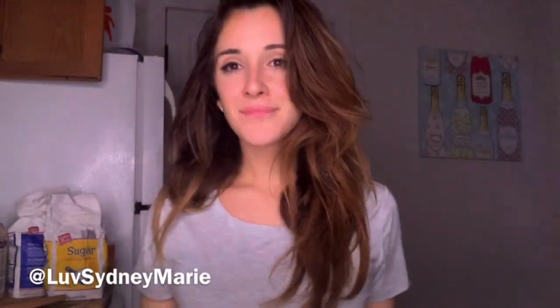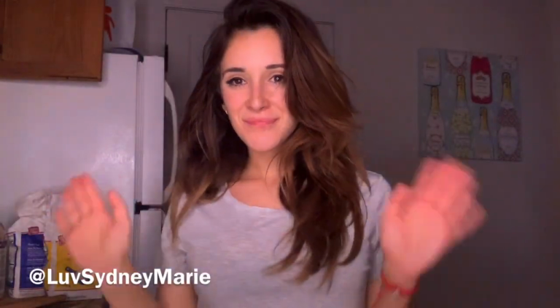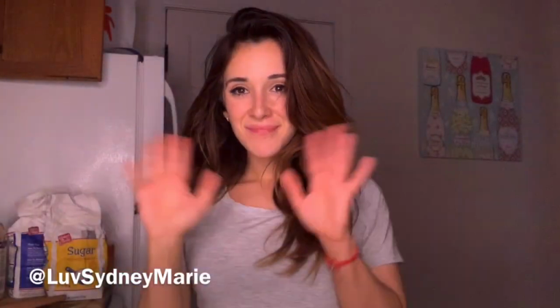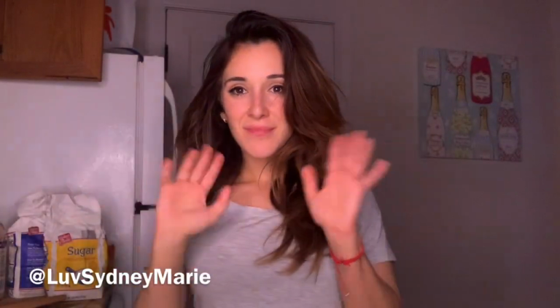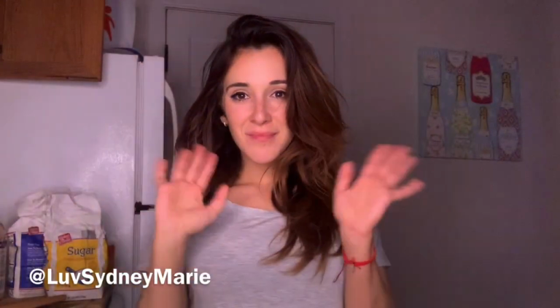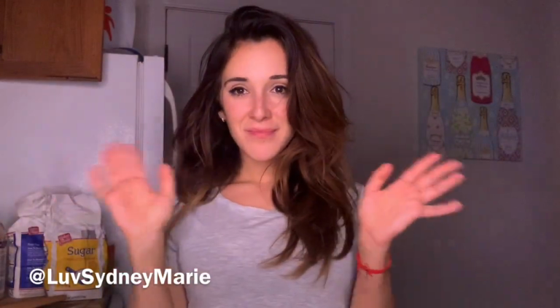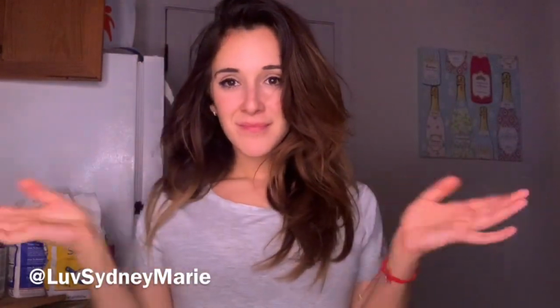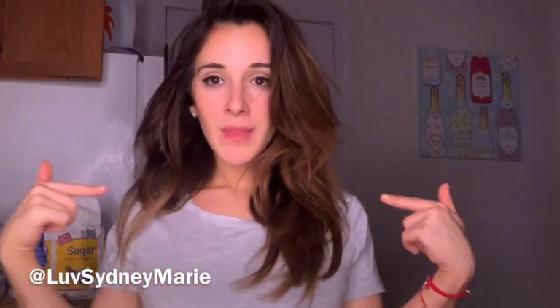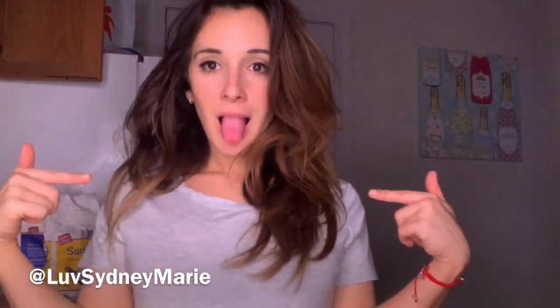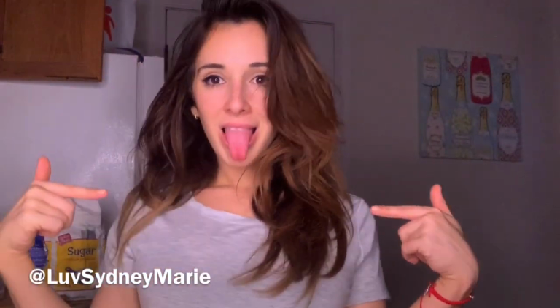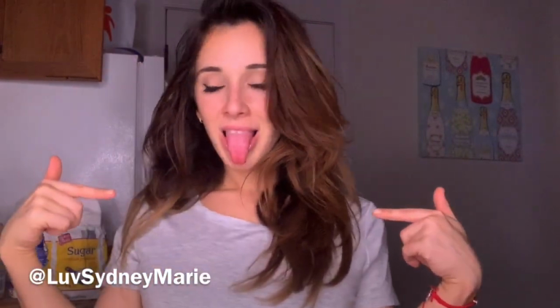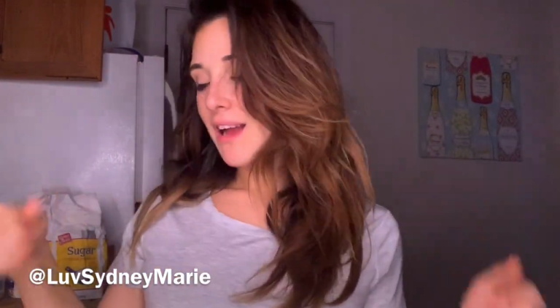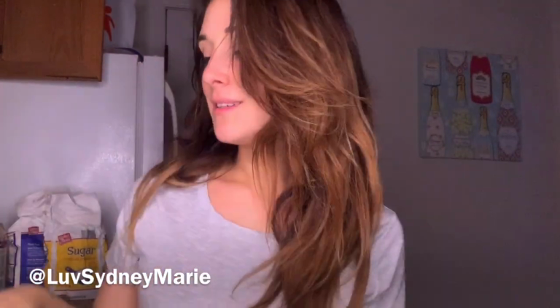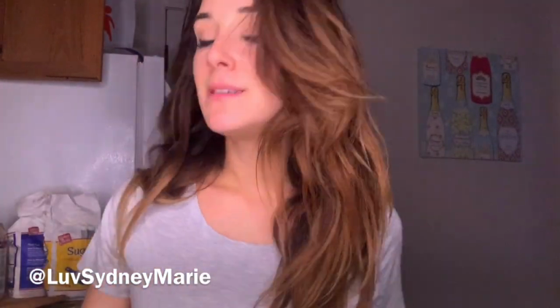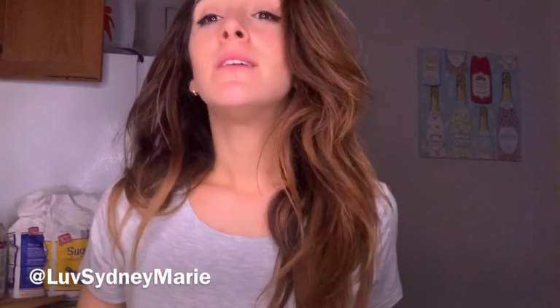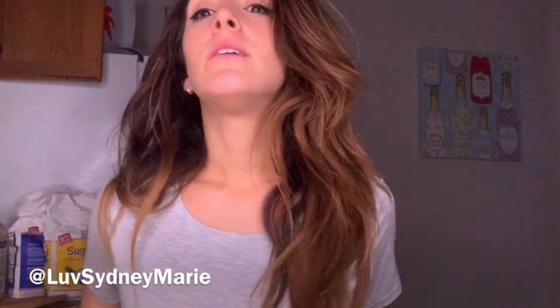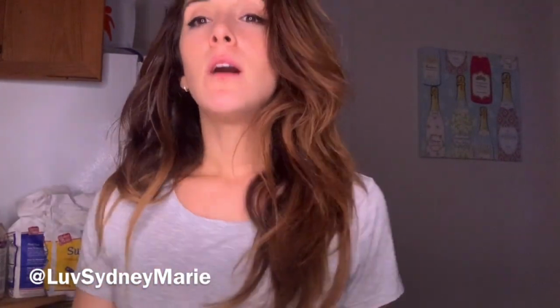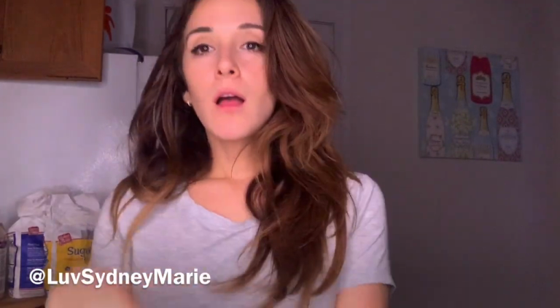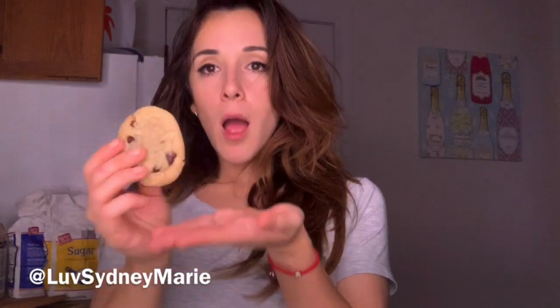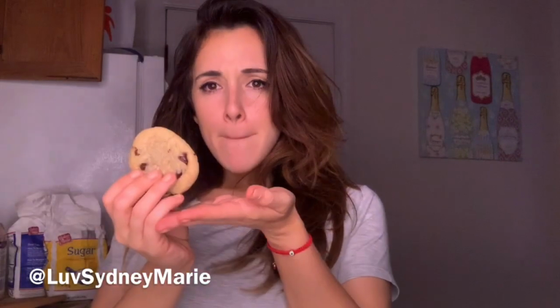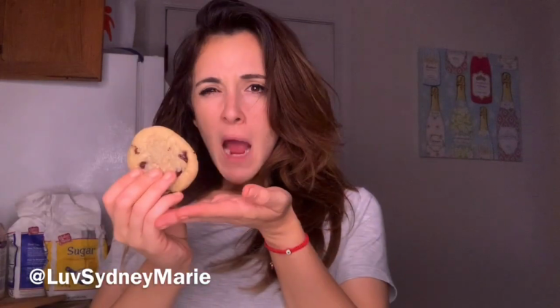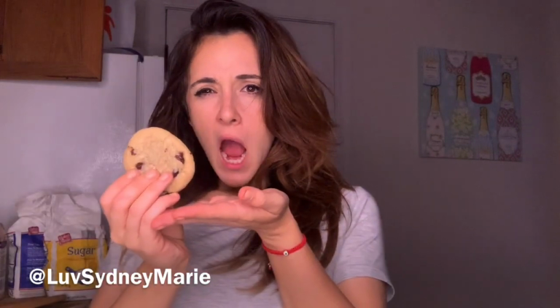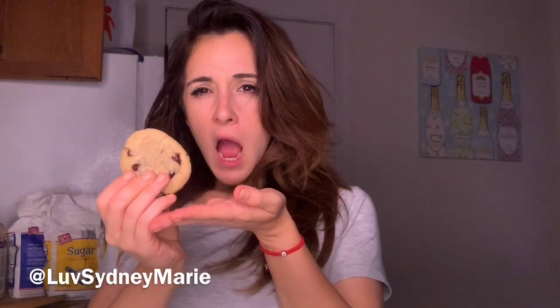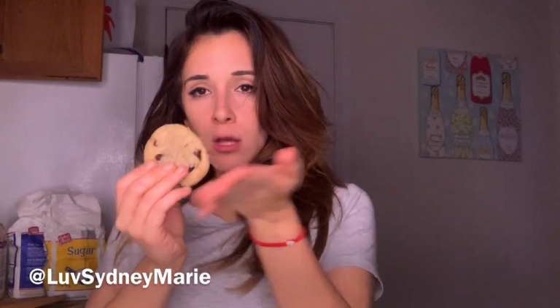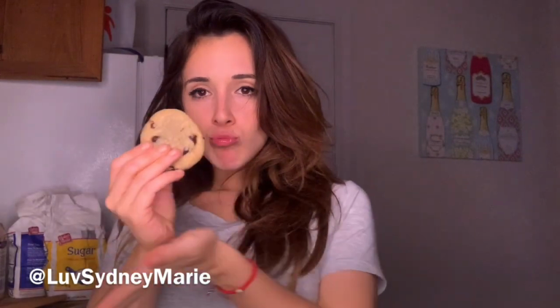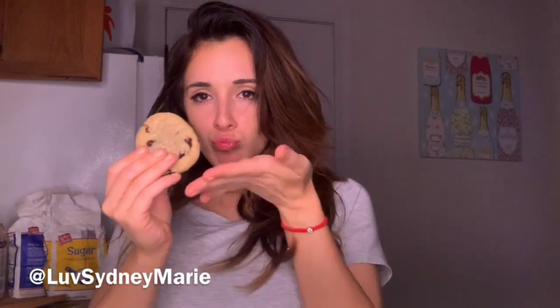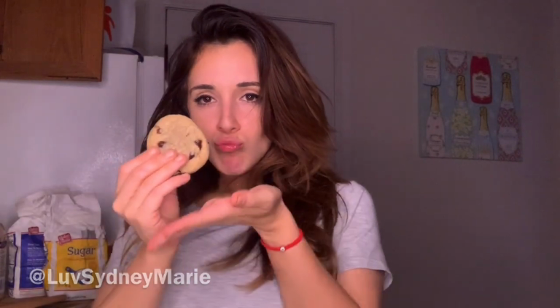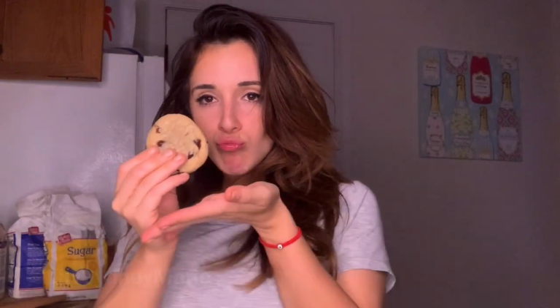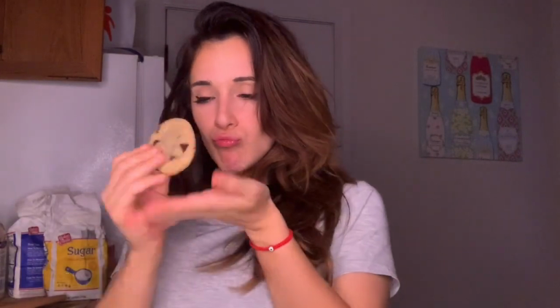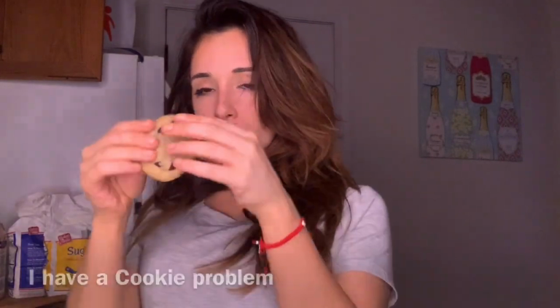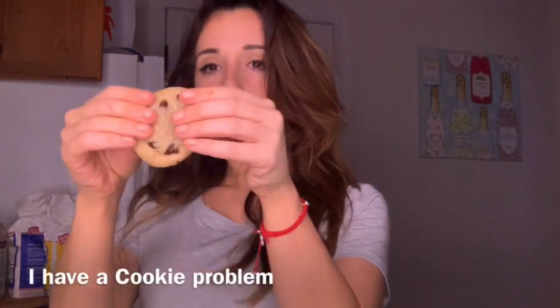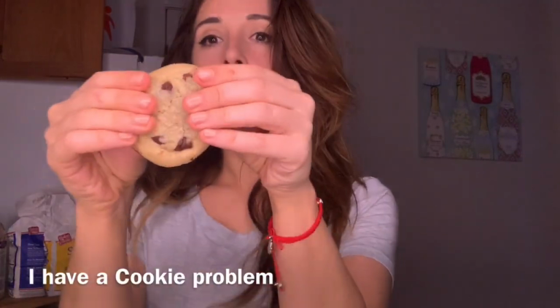Hey guys, it's me Sydney Marie. Today I'm gonna teach you how to make the best chocolate chip cookies in the world.